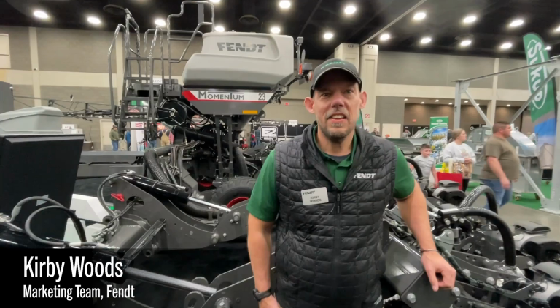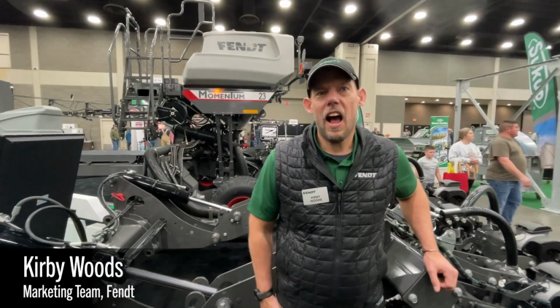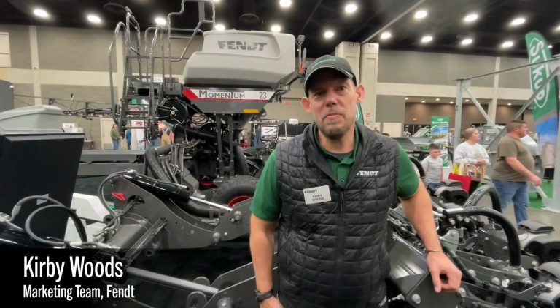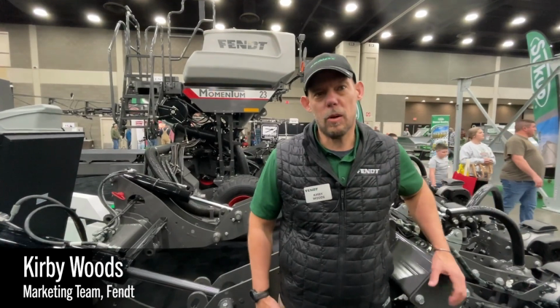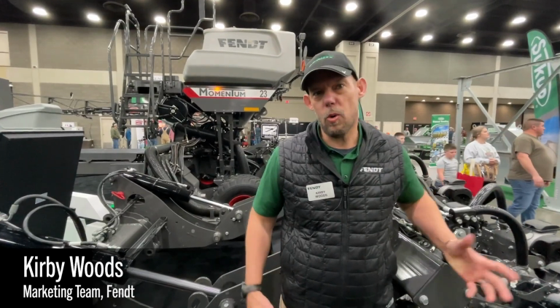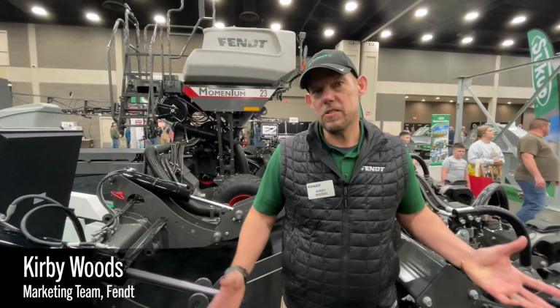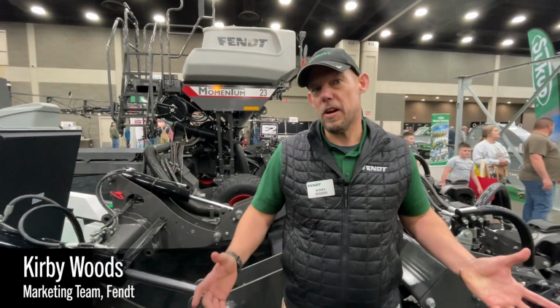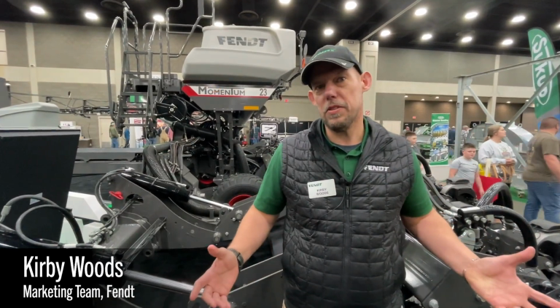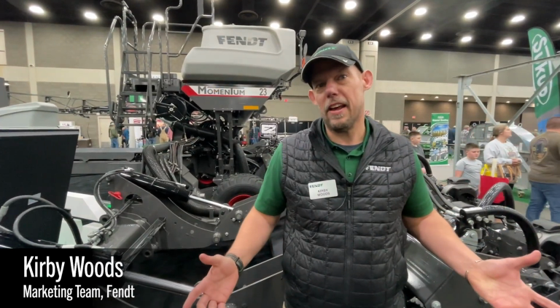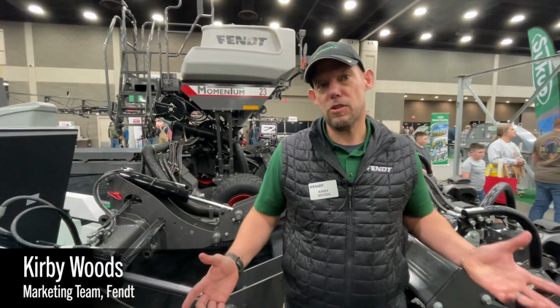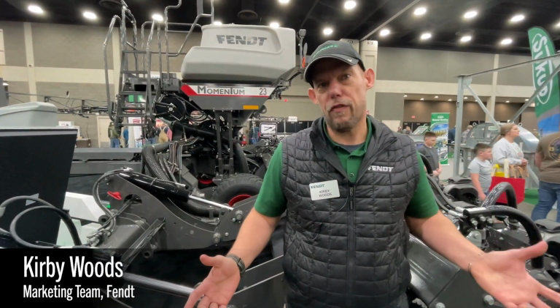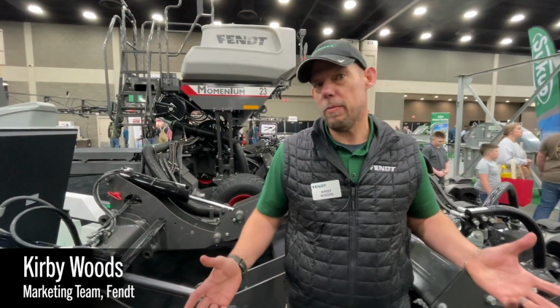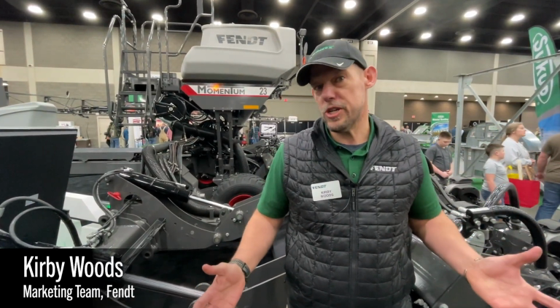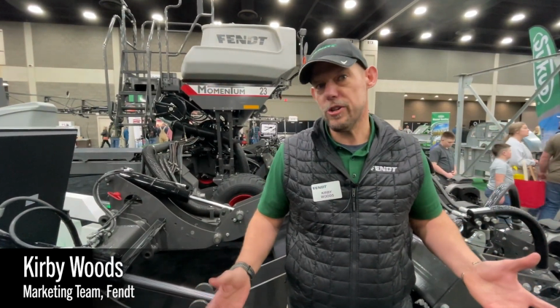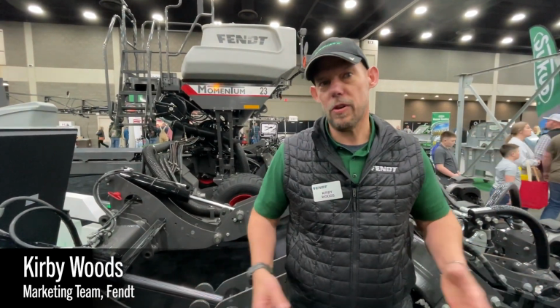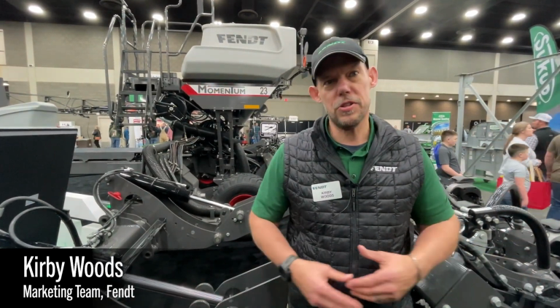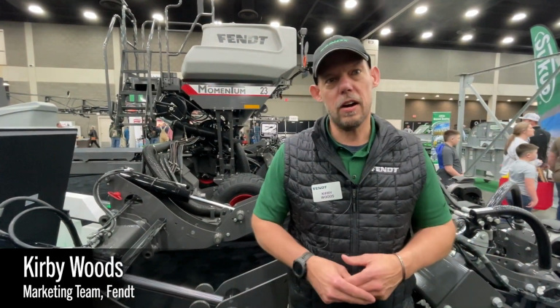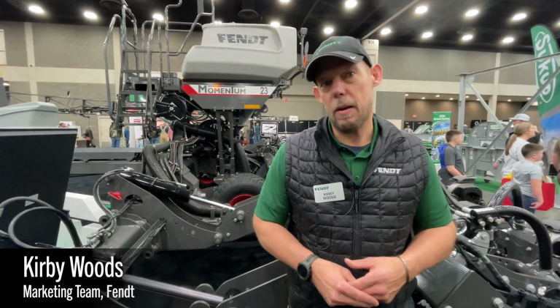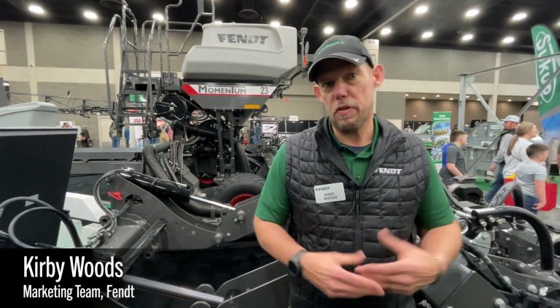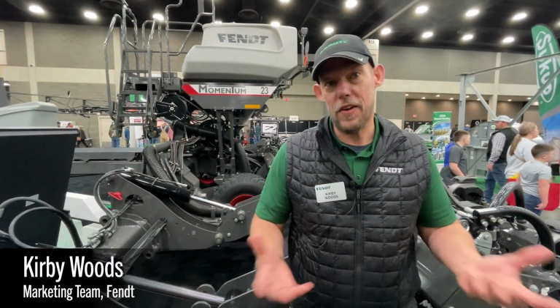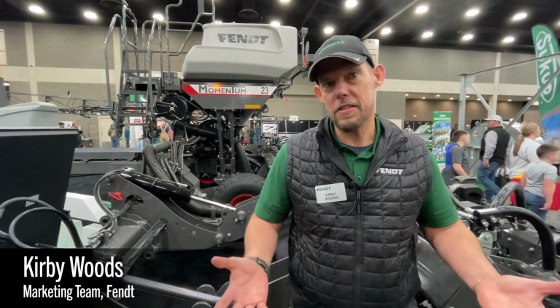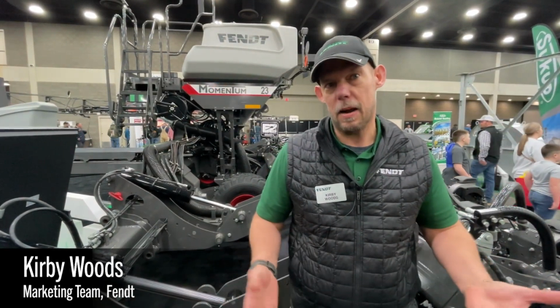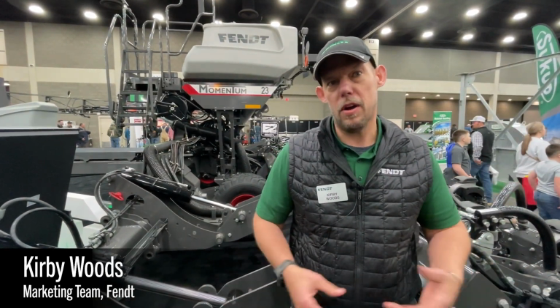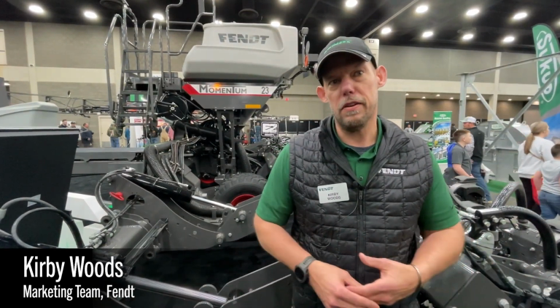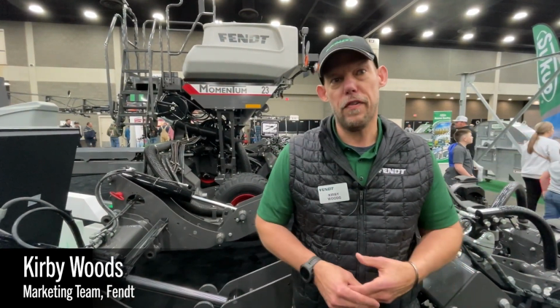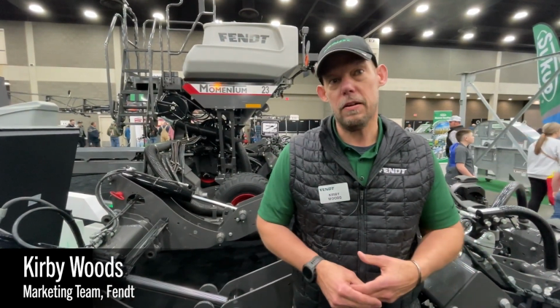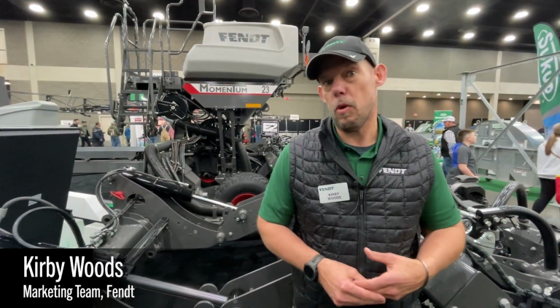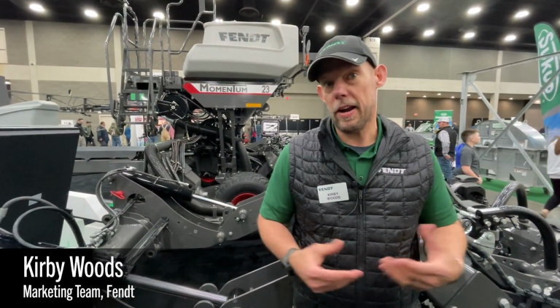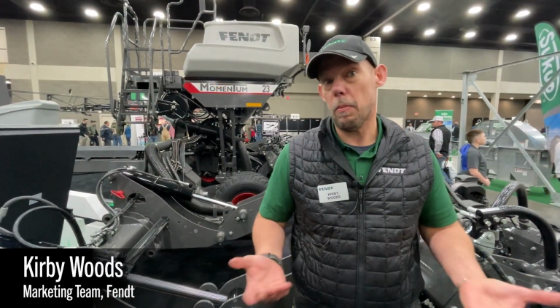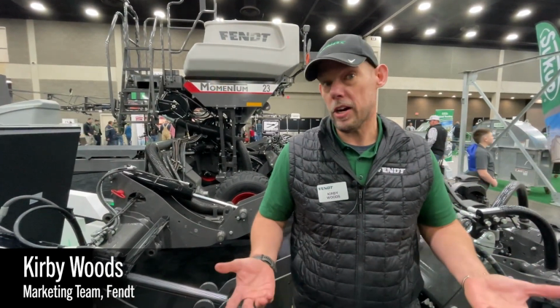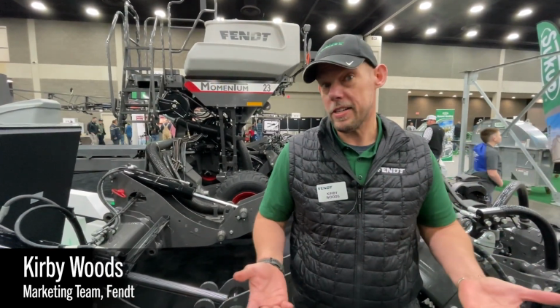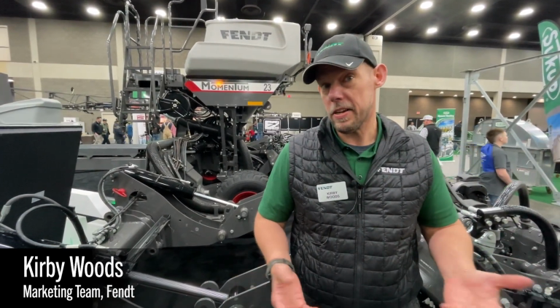Hi, I'm Kirby Woods. I'm here at the National Farm Machinery Show this year. I'm with Fent, on the Fent Momentum Marketing team.